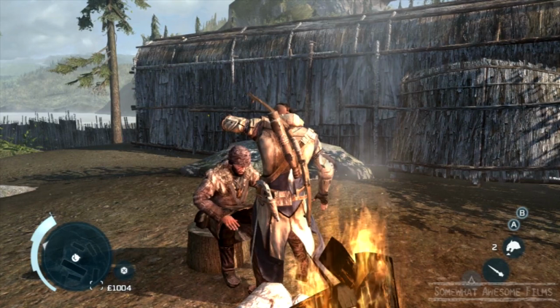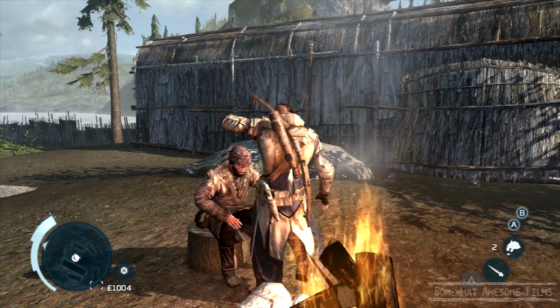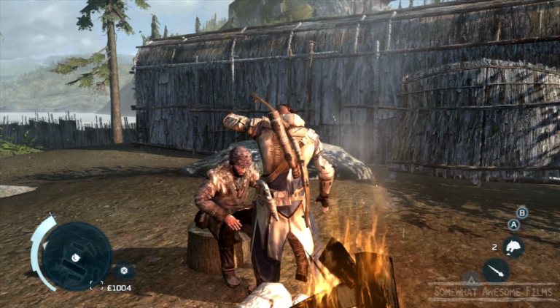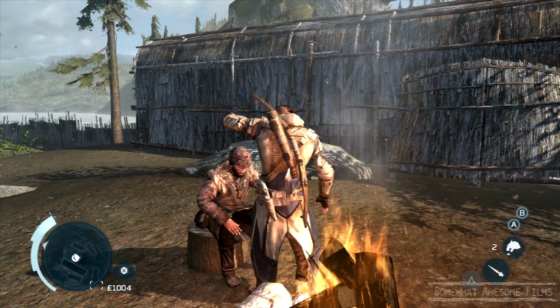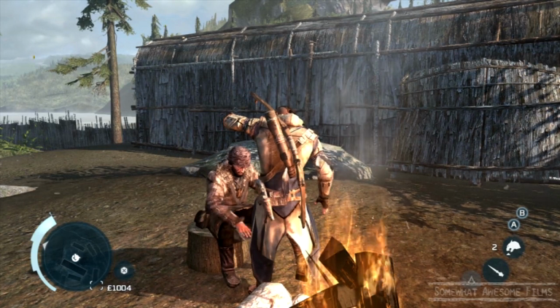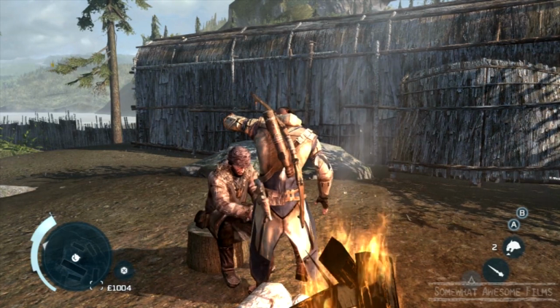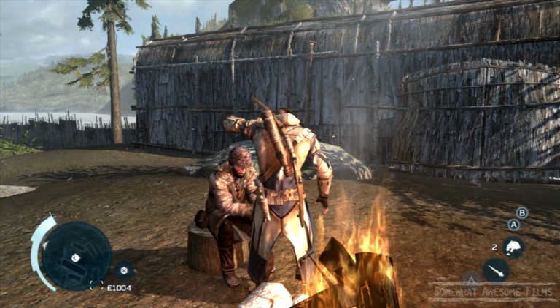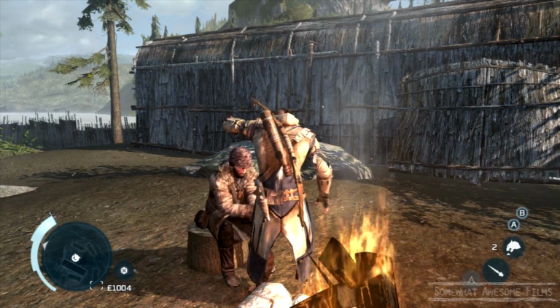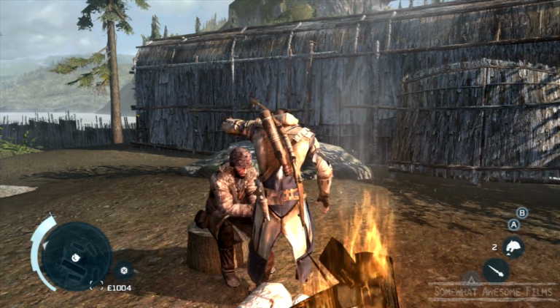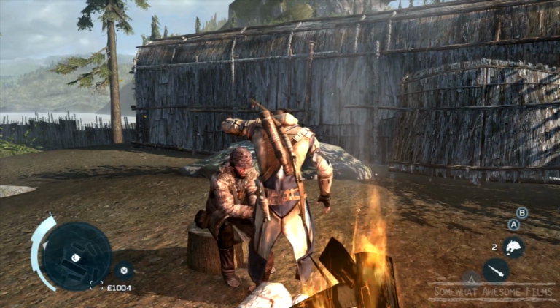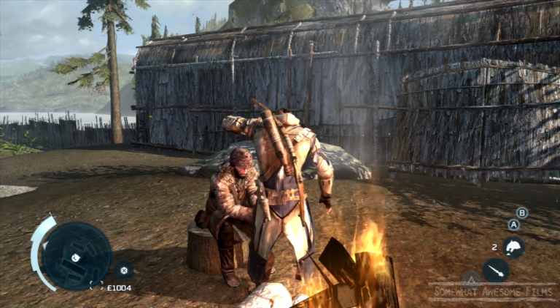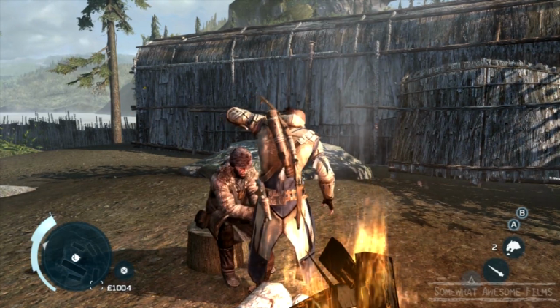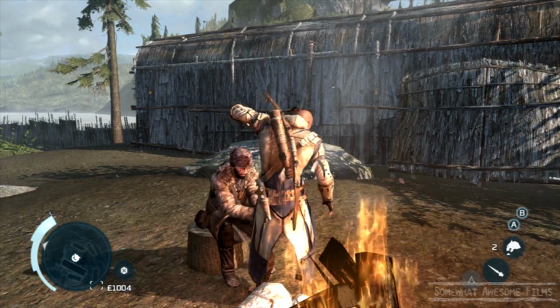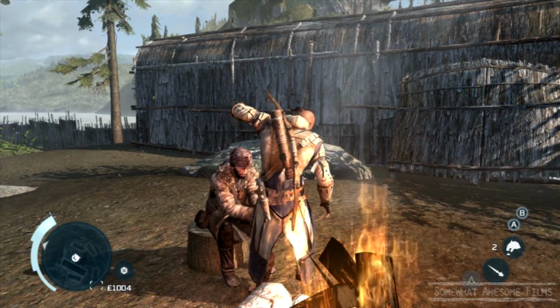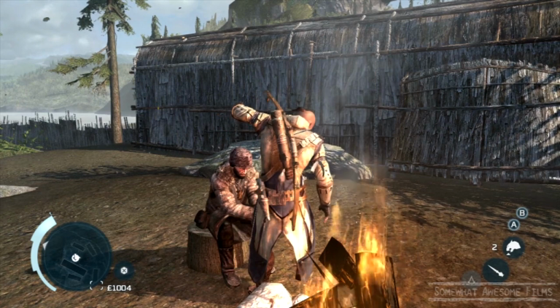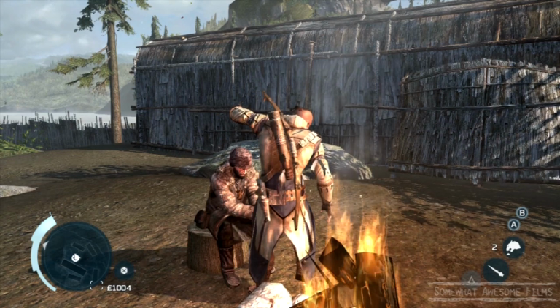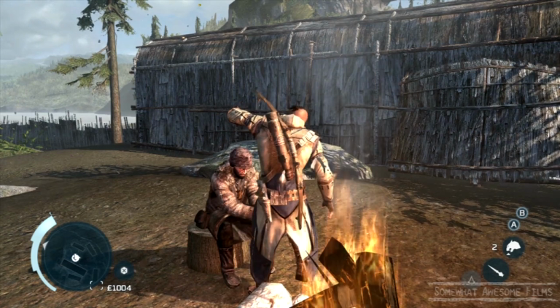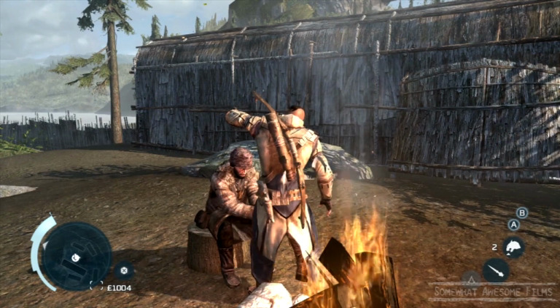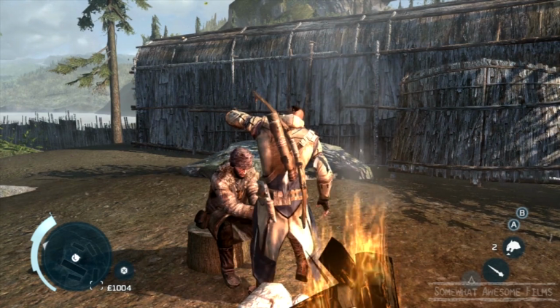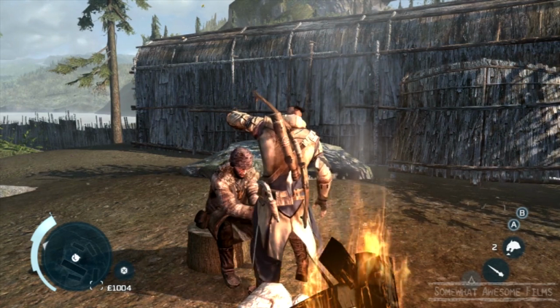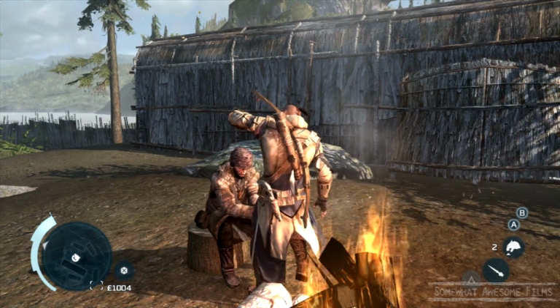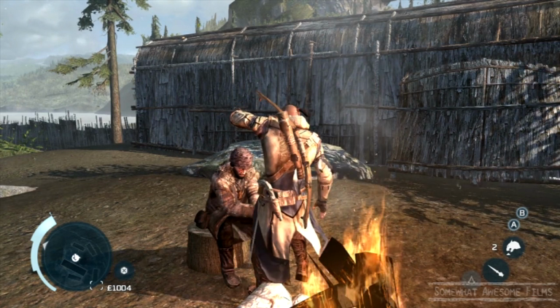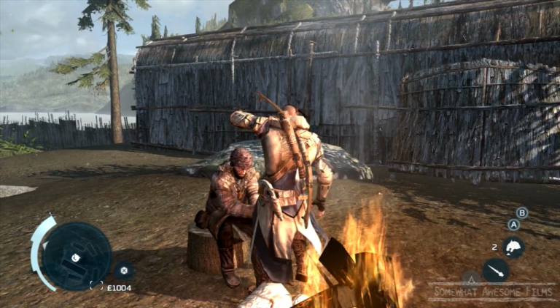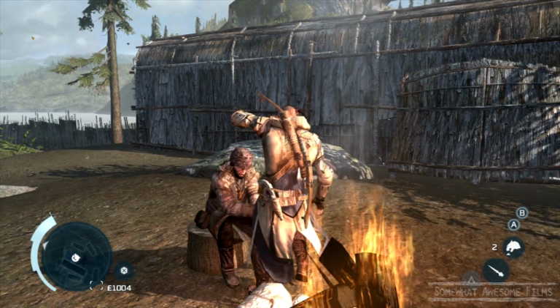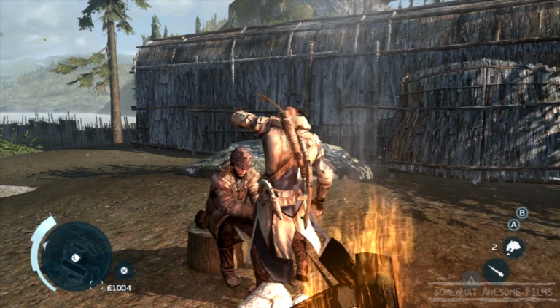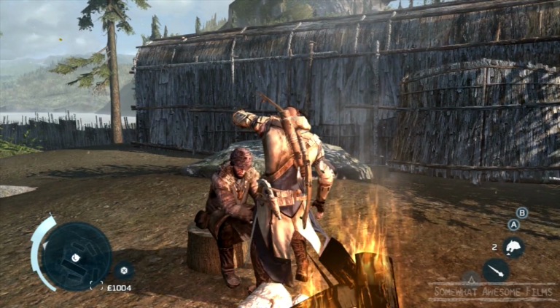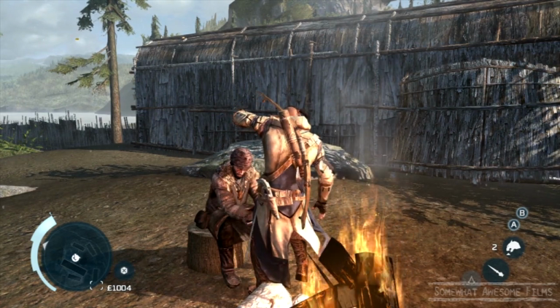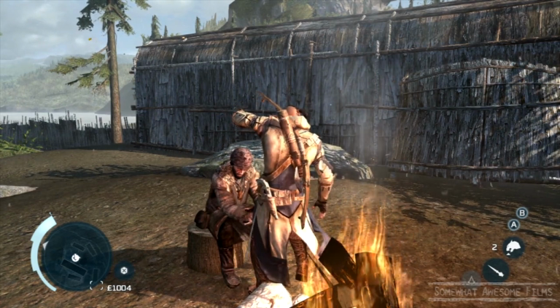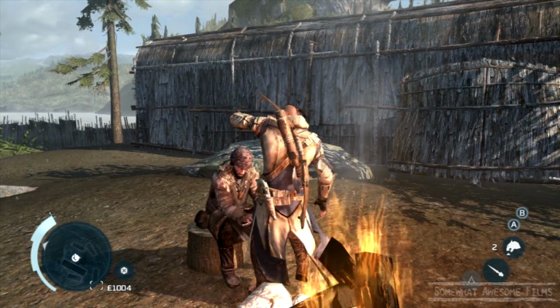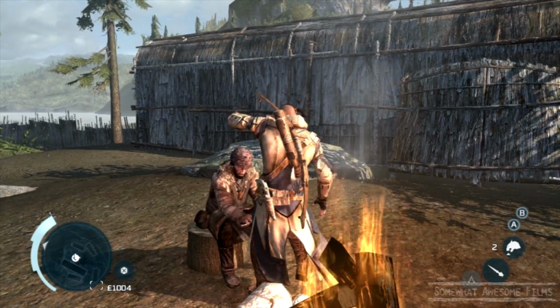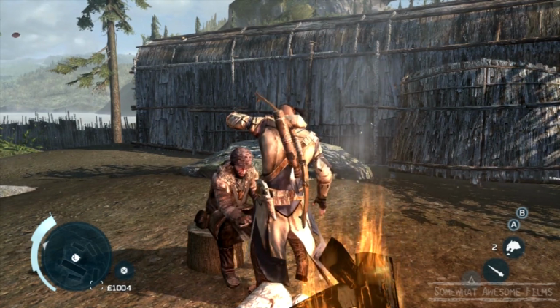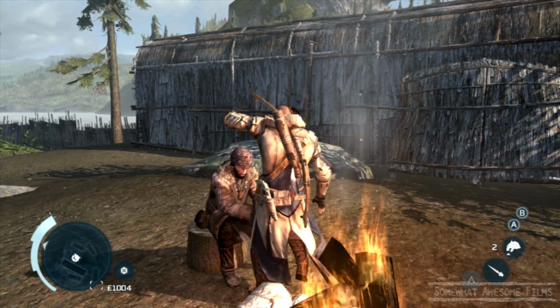Welcome to Someone Lost For Films, I'm Rob, and I'm going to show you how to work a flint in Assassin's Creed 3 here.